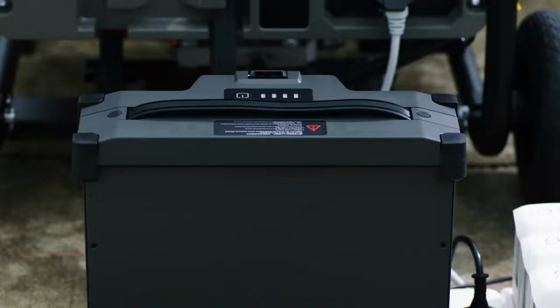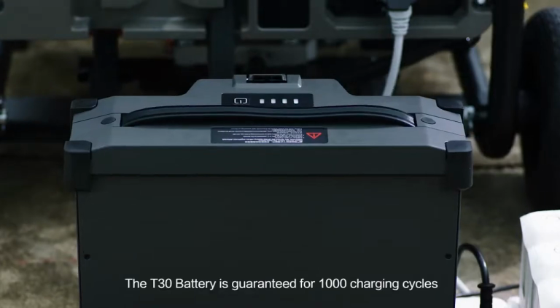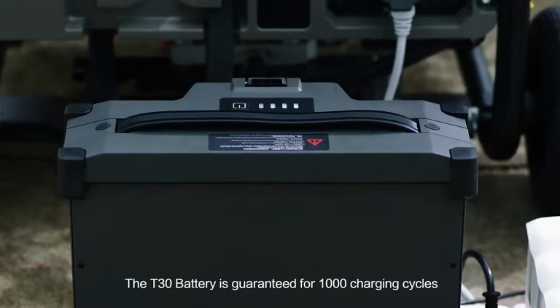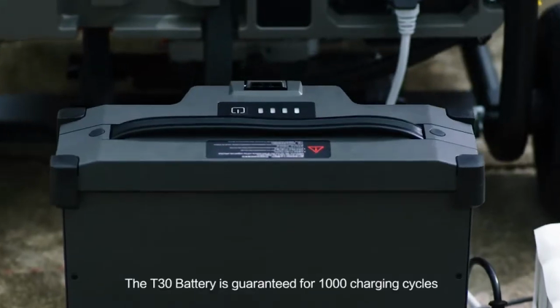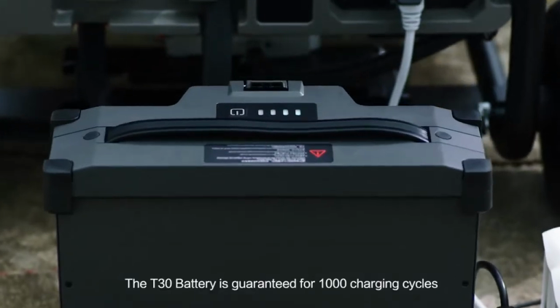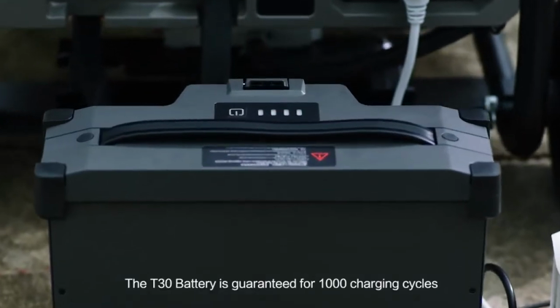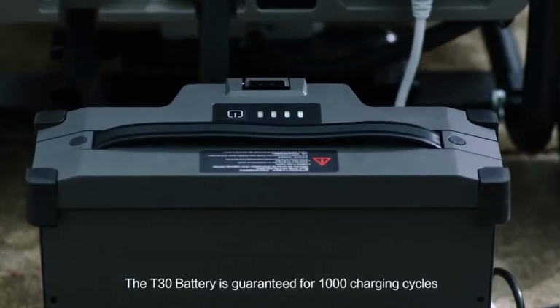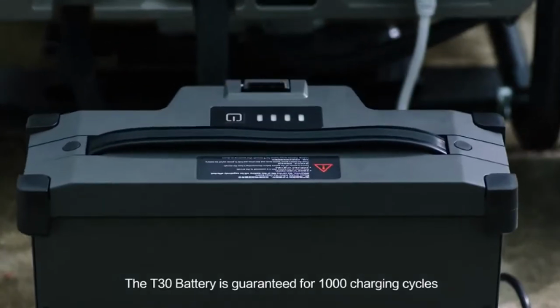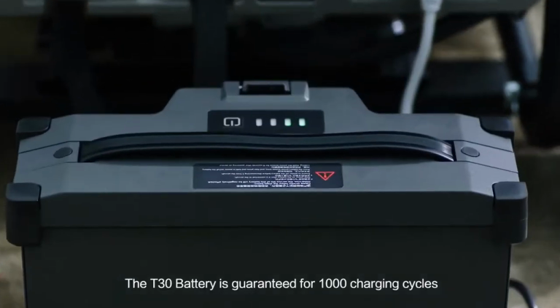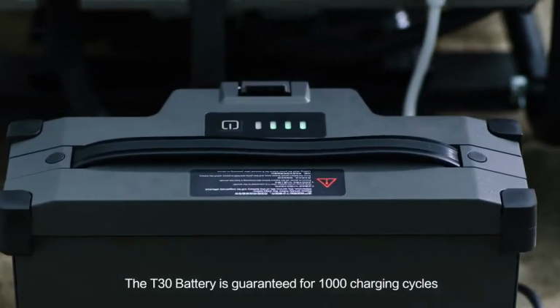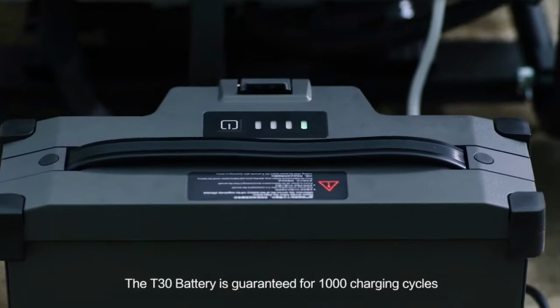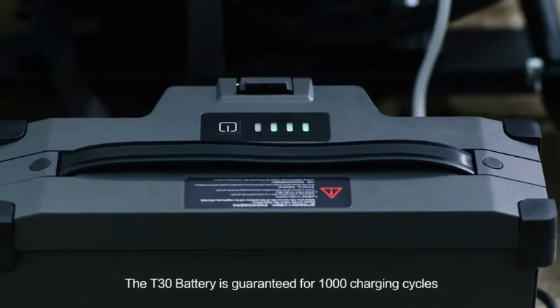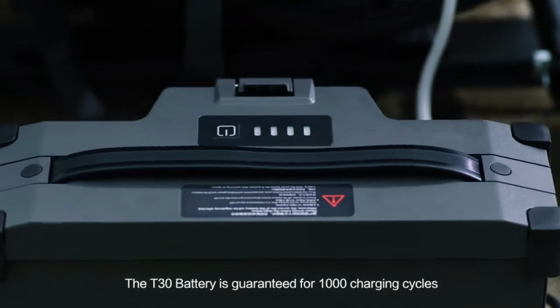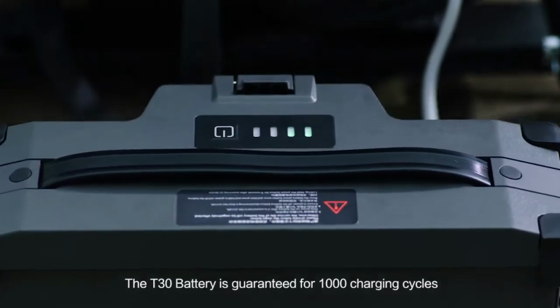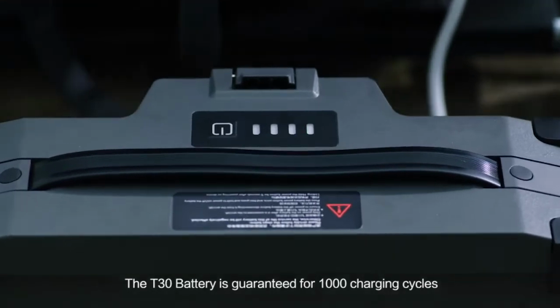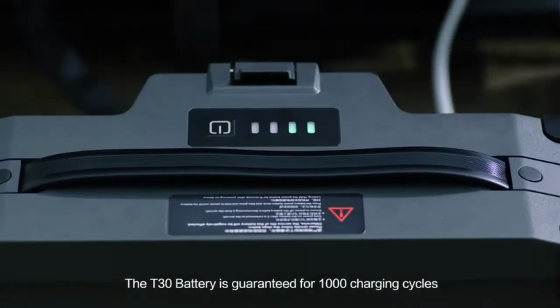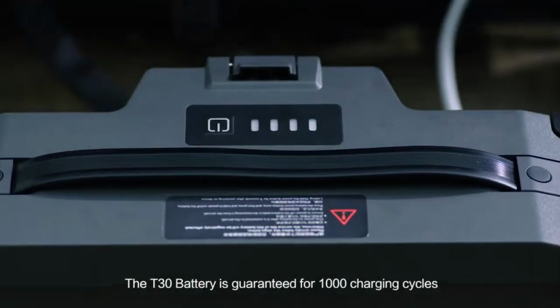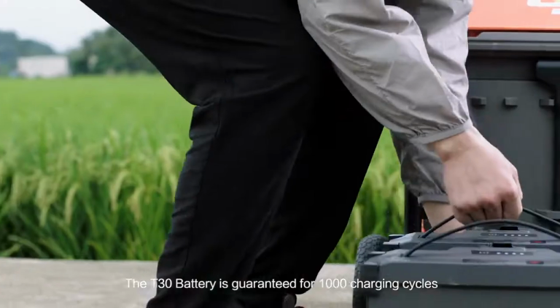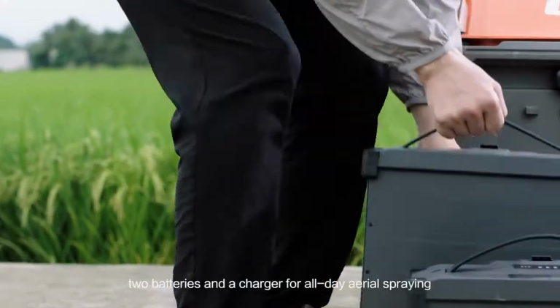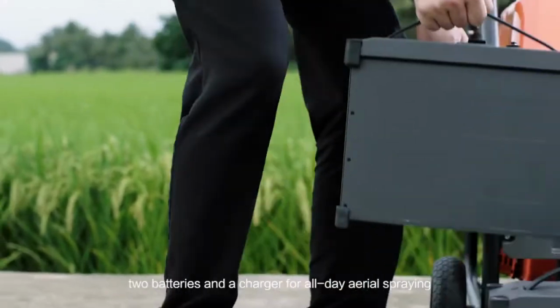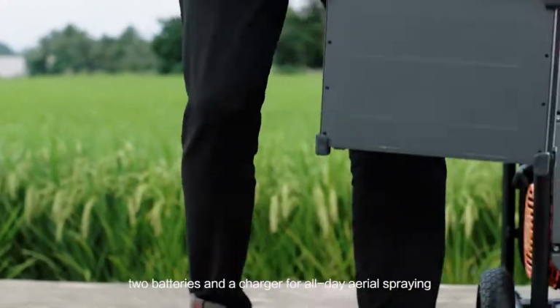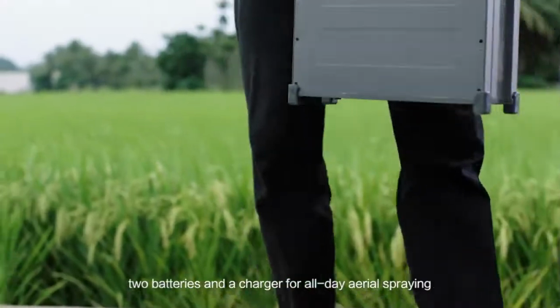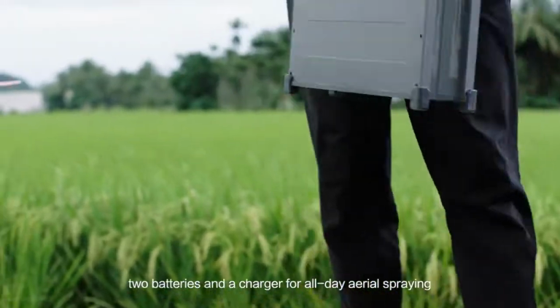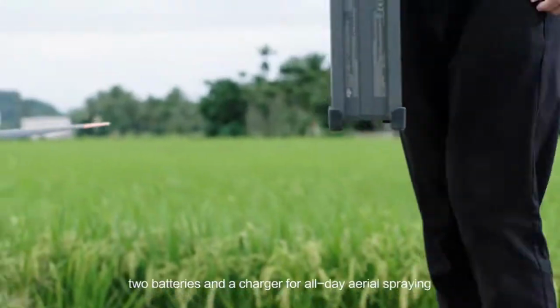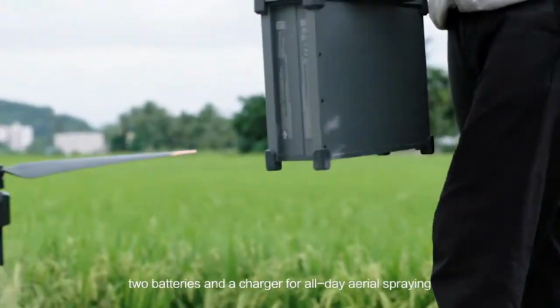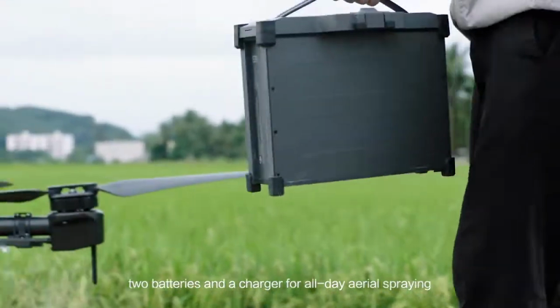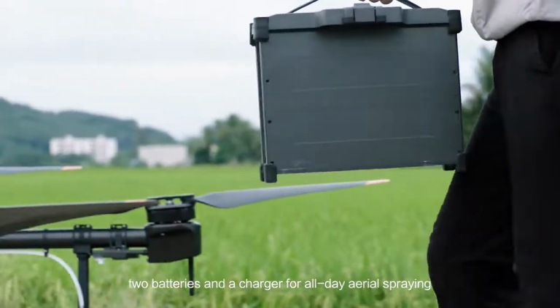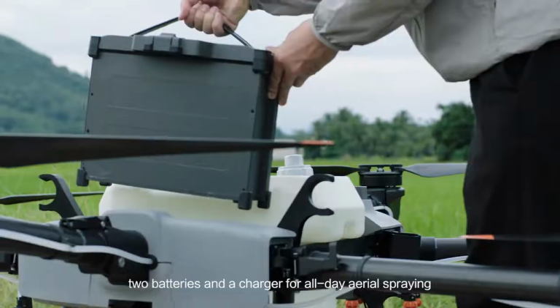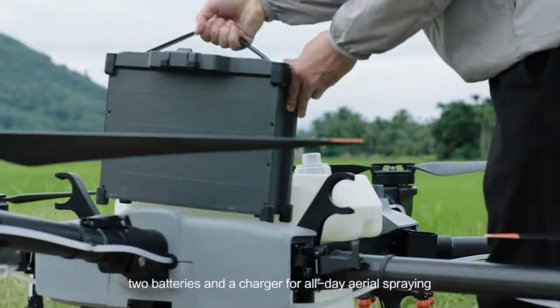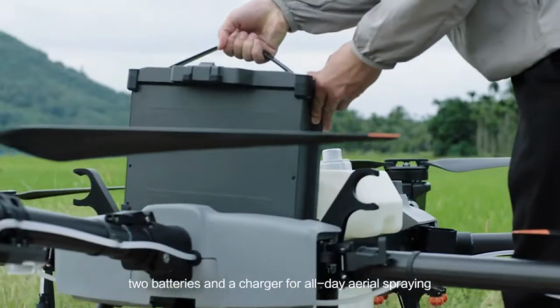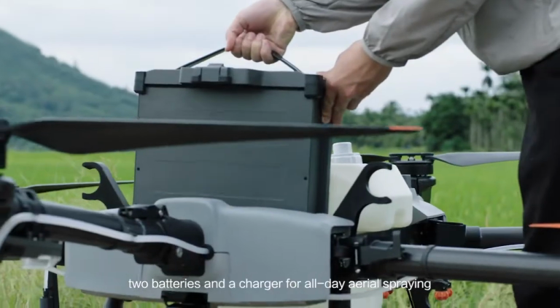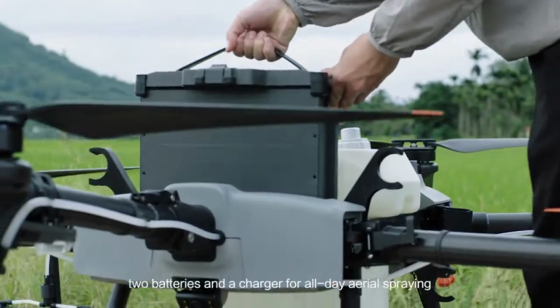The T30 battery is guaranteed for 1,000 charging cycles. Two batteries and a charger enable all-day aerial spraying.